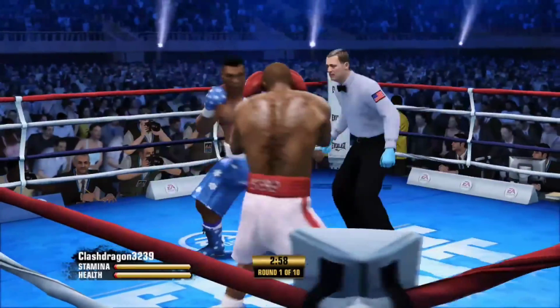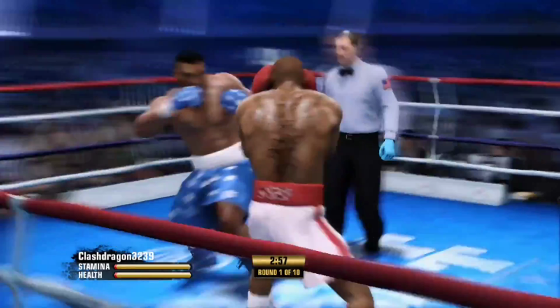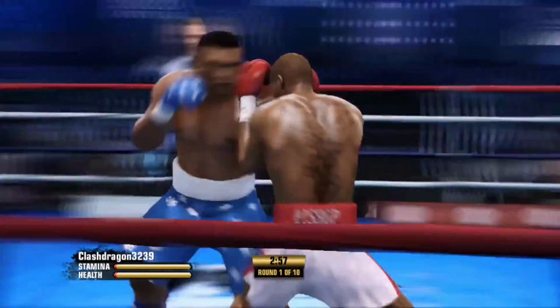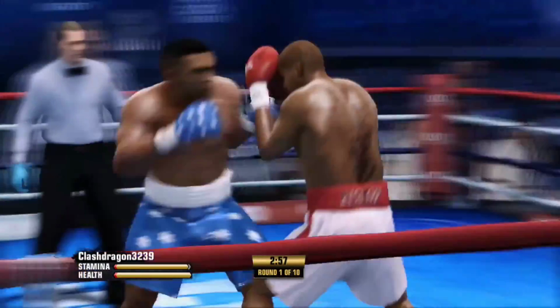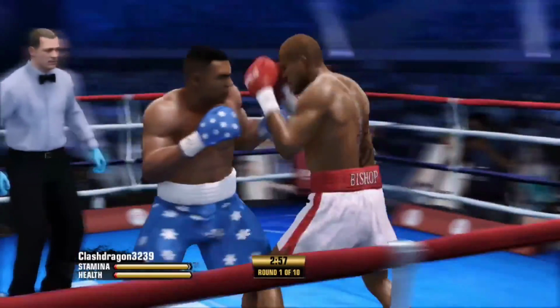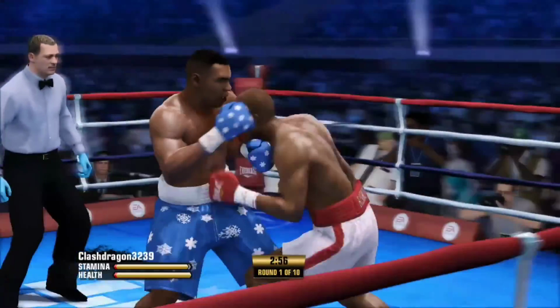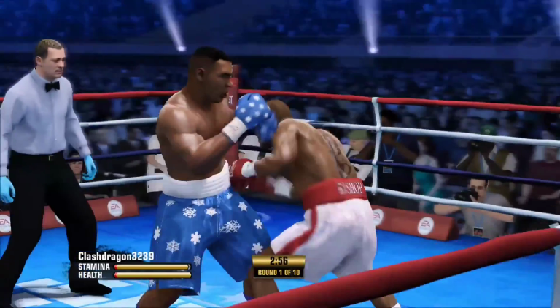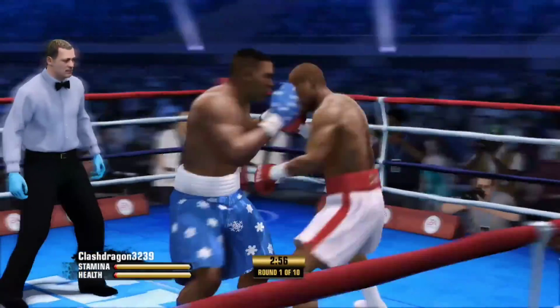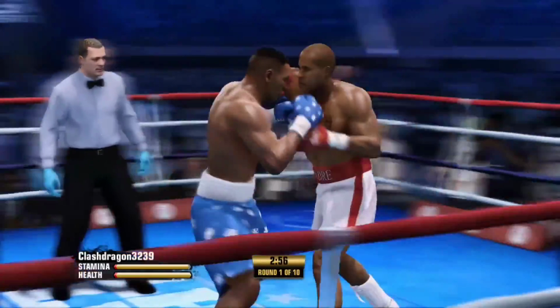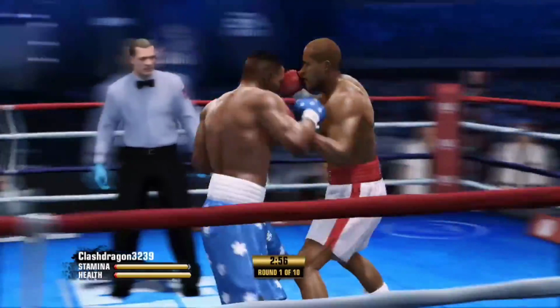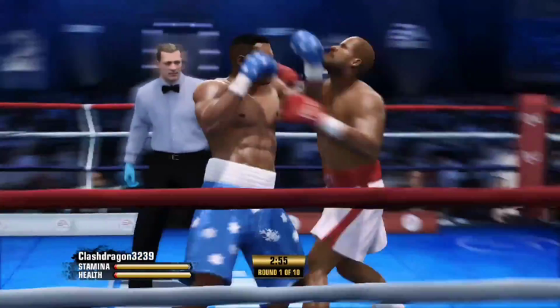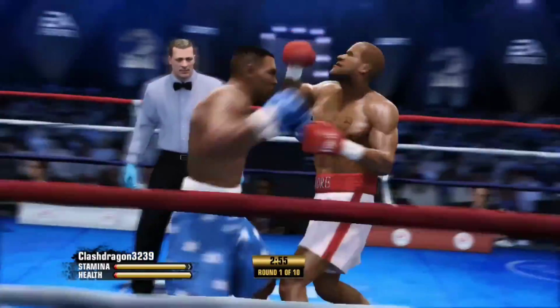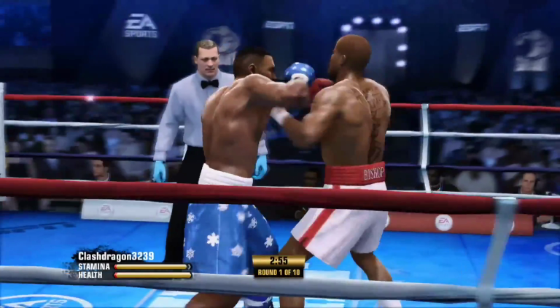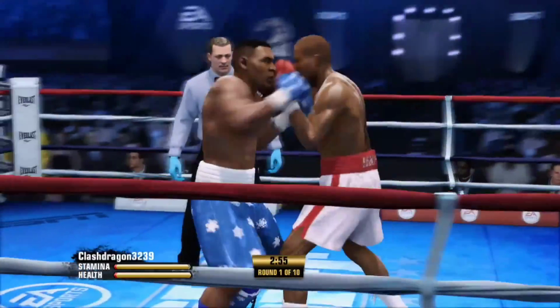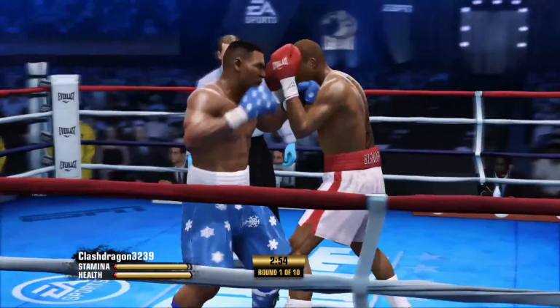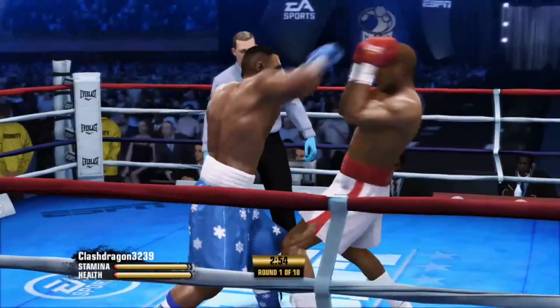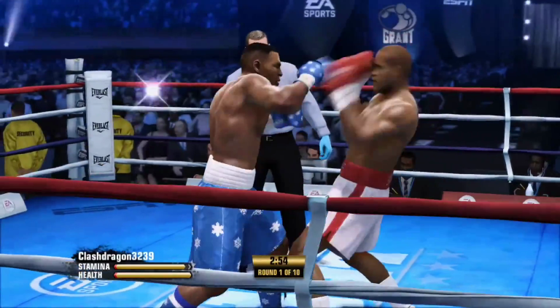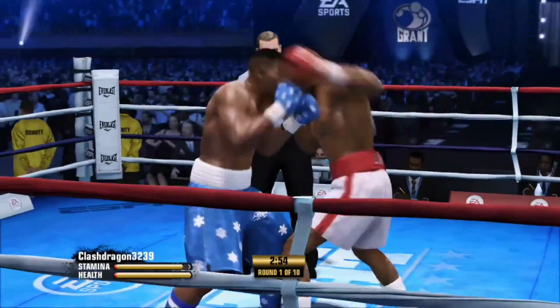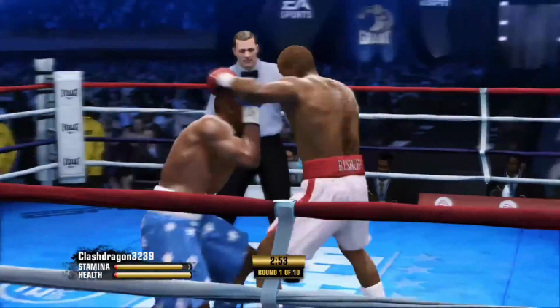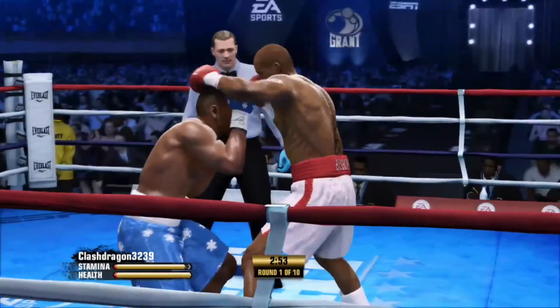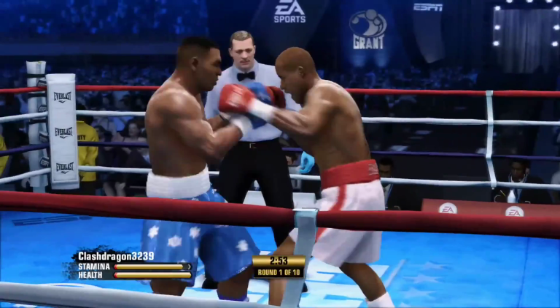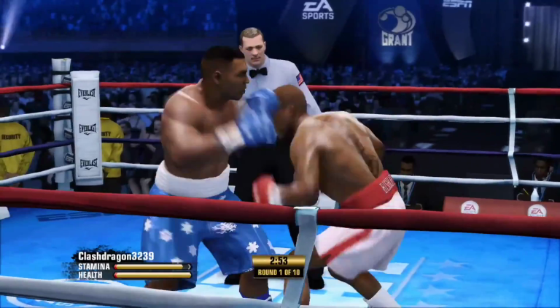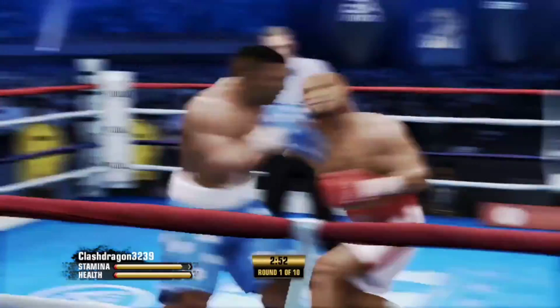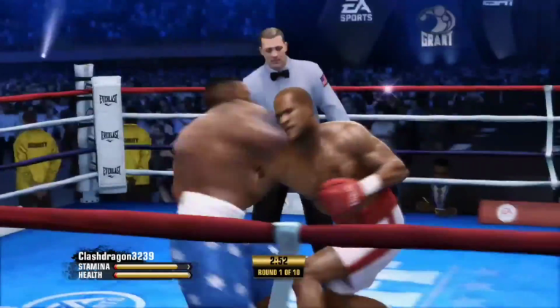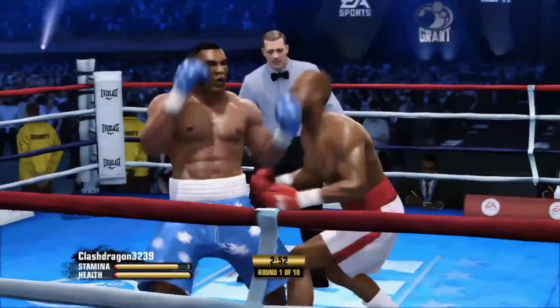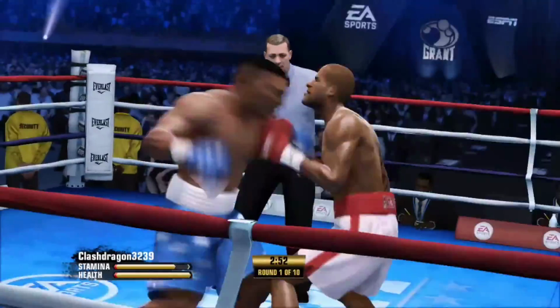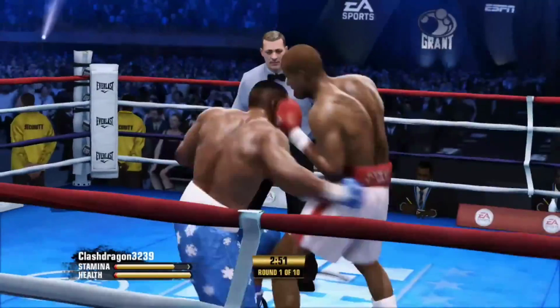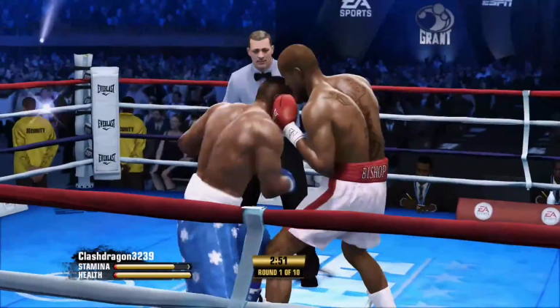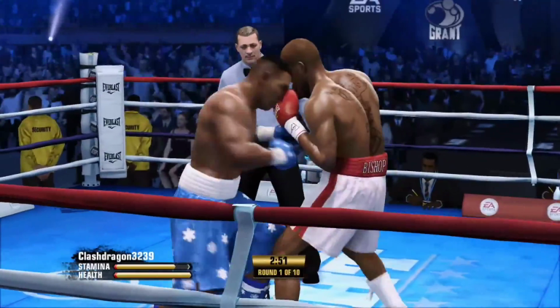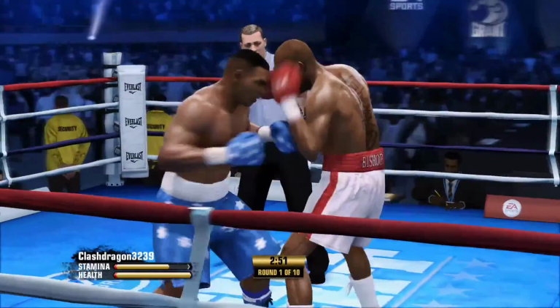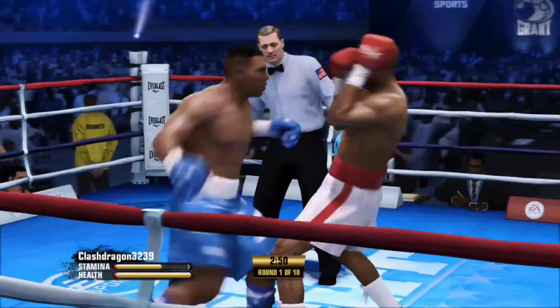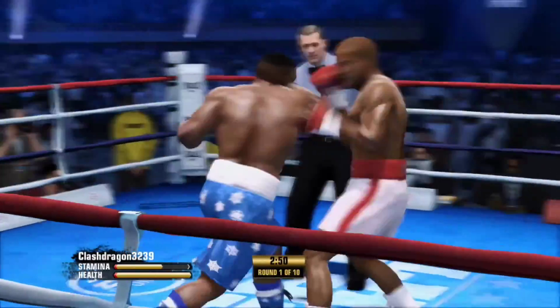Everybody's been waiting for these two to meet up. Now they do, as round one is underway.